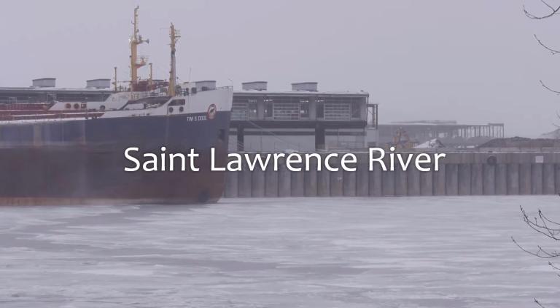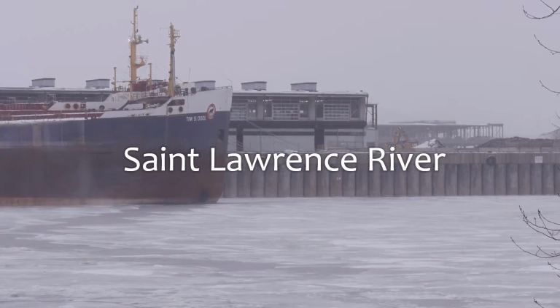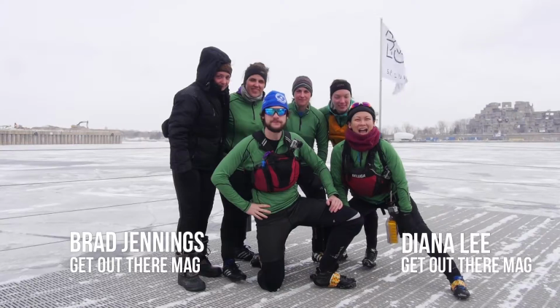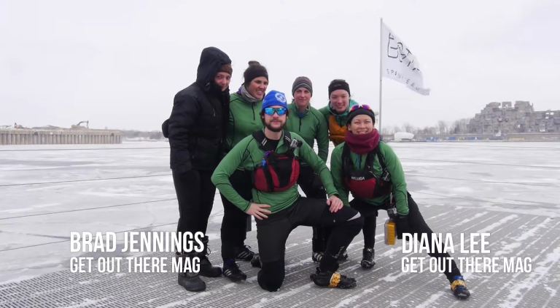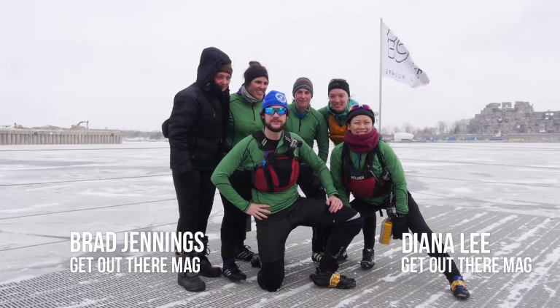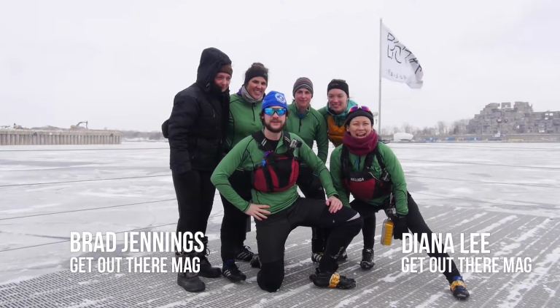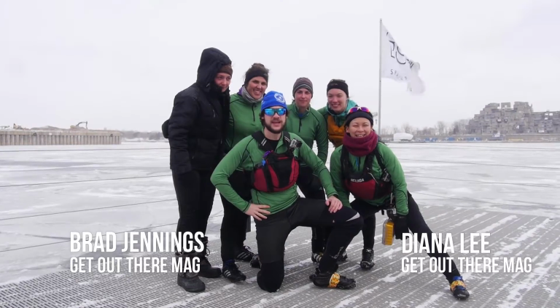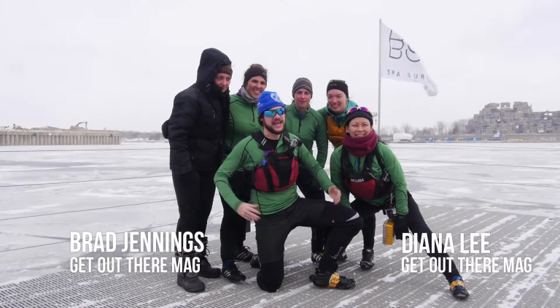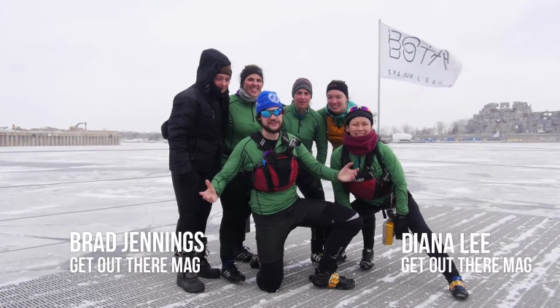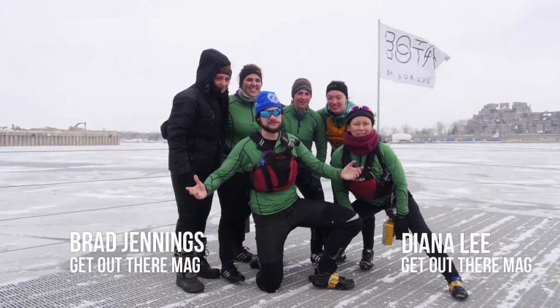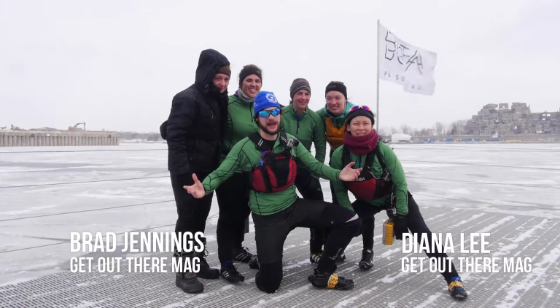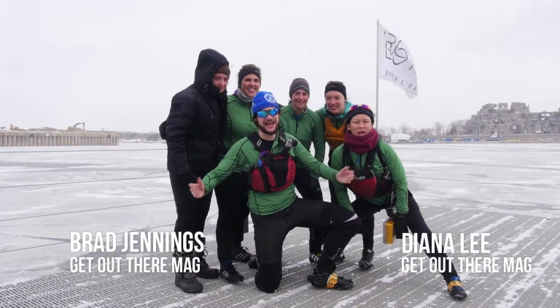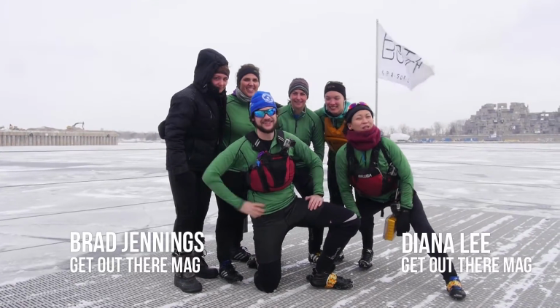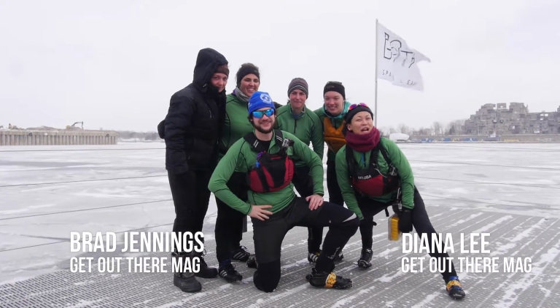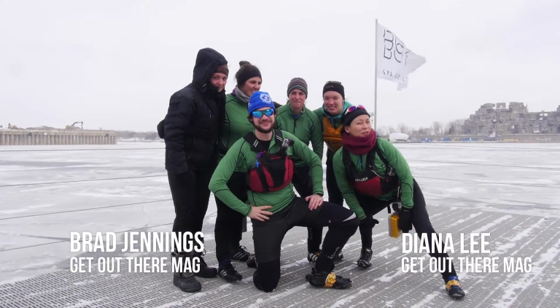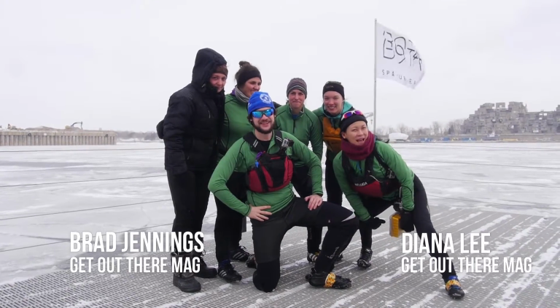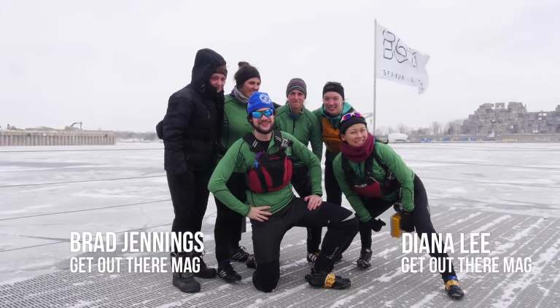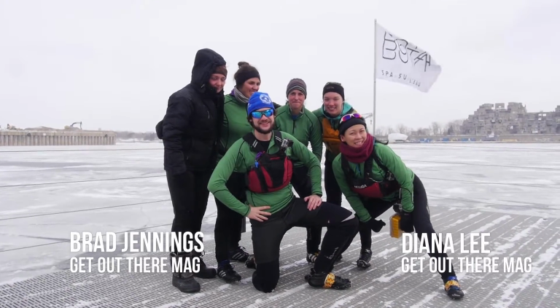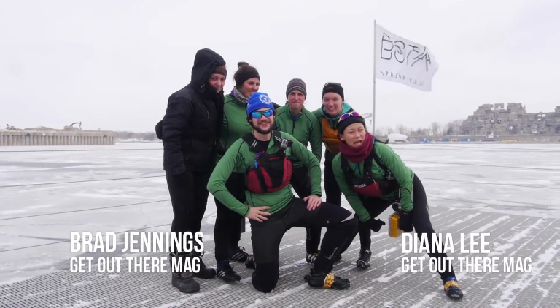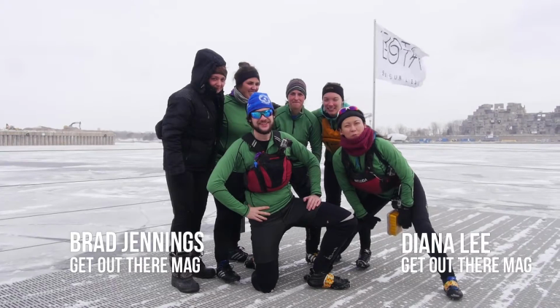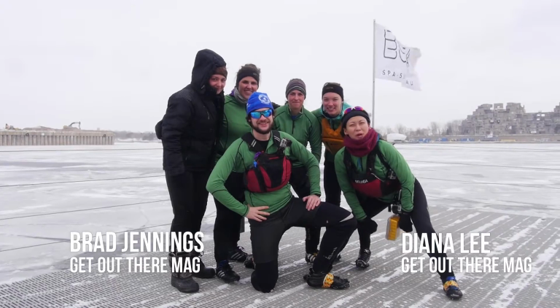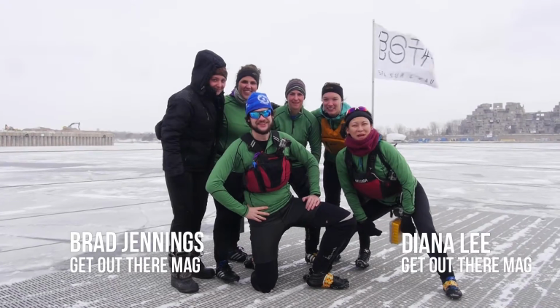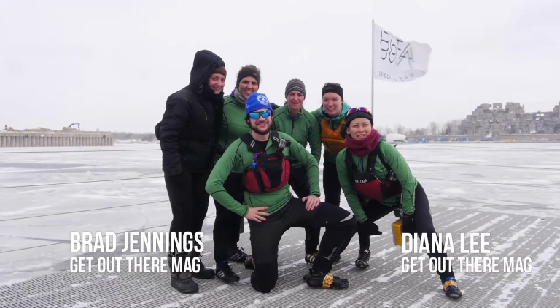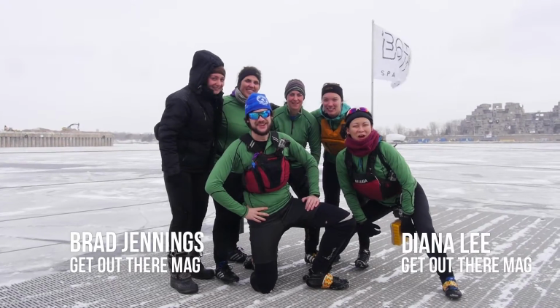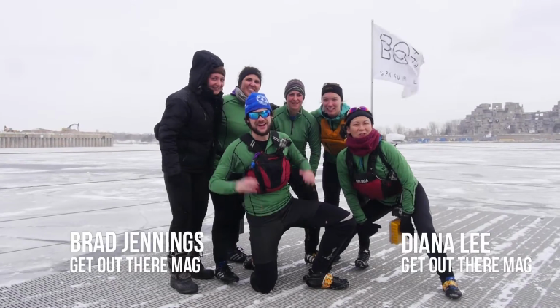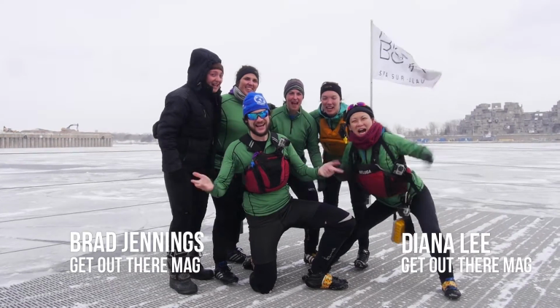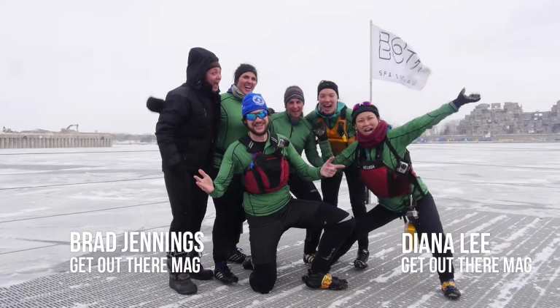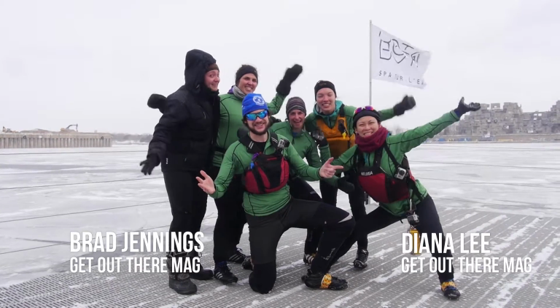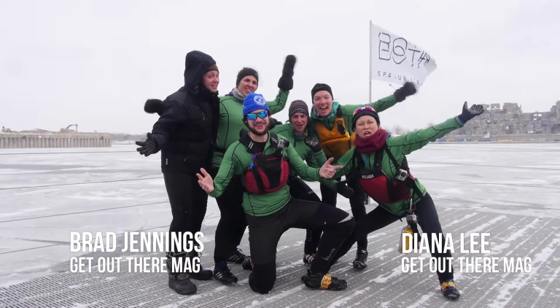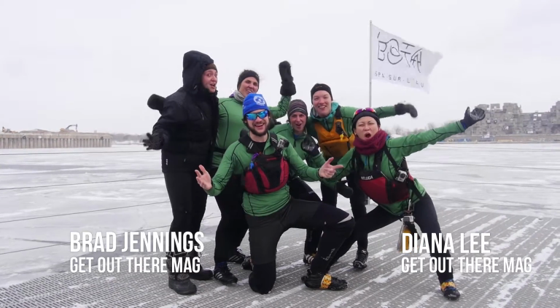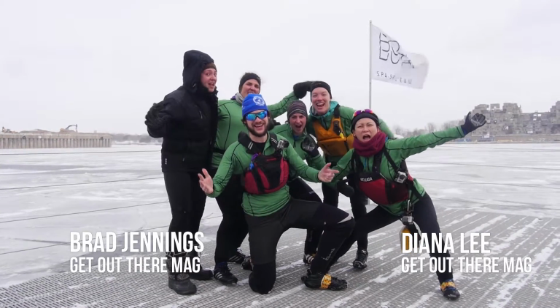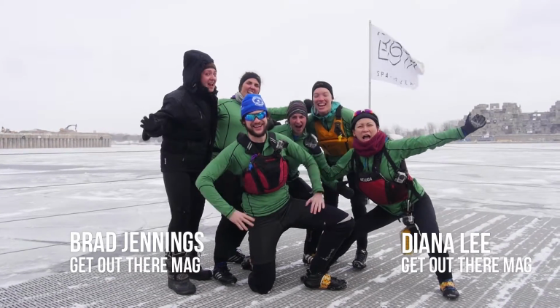Hey, this is Diana and this is Brad for Get Out There Magazine and we're about to go Ice Canoe Ride!